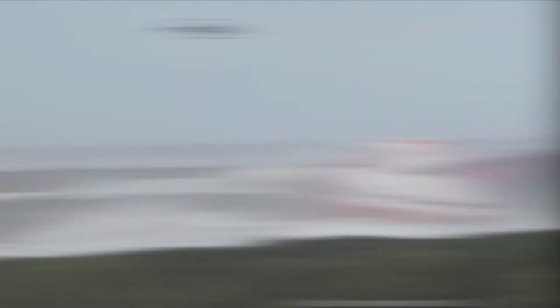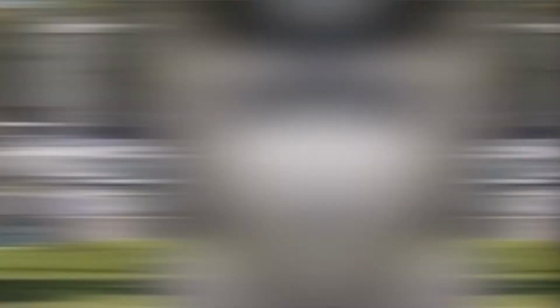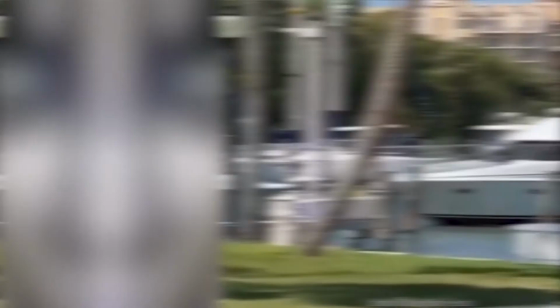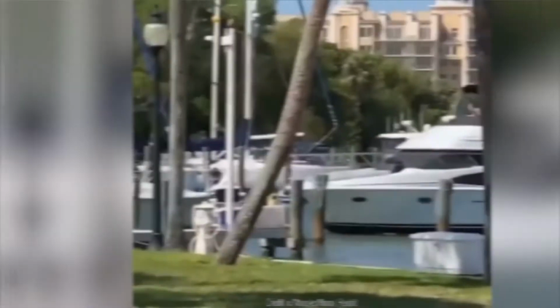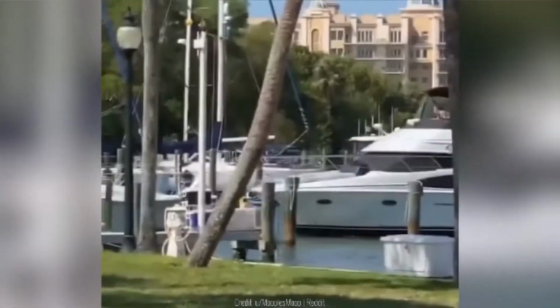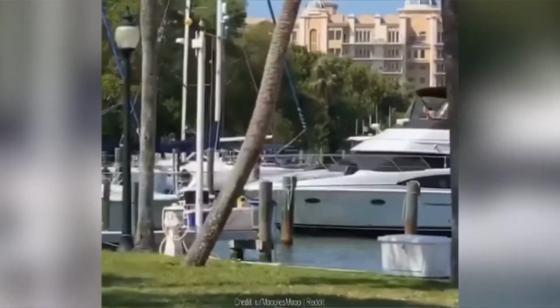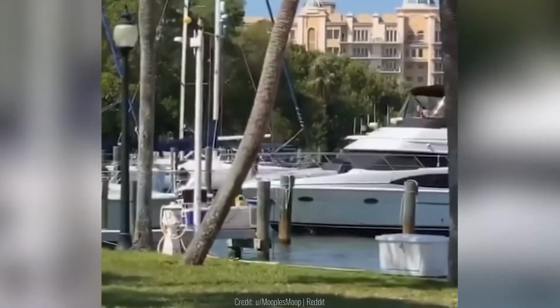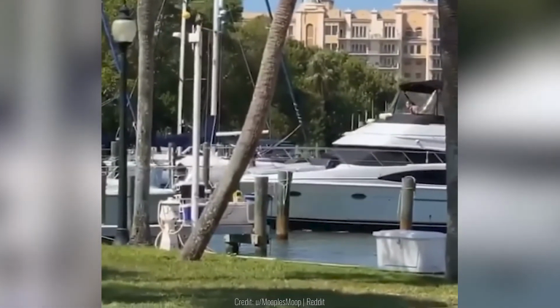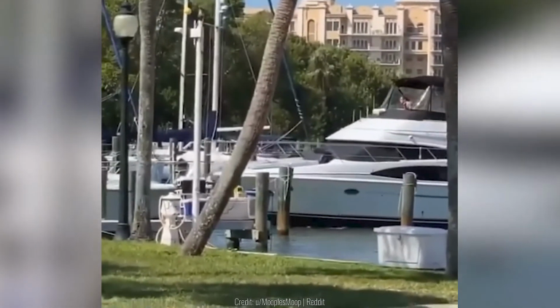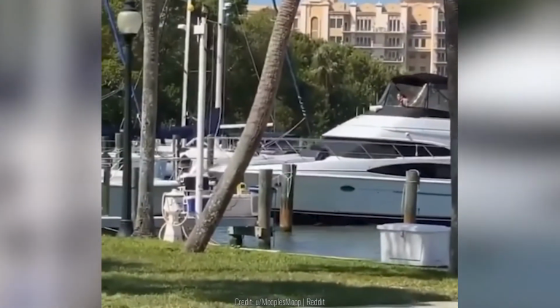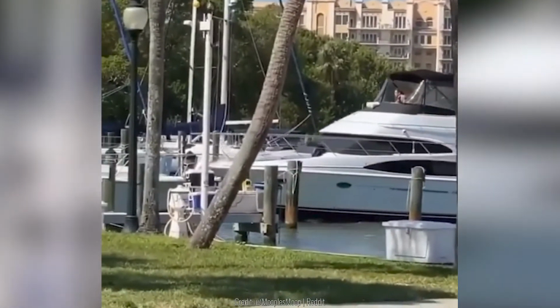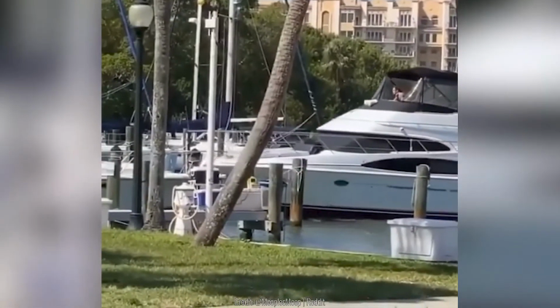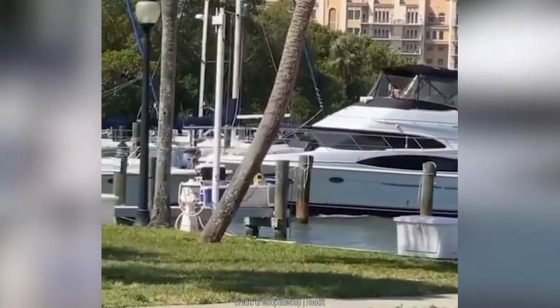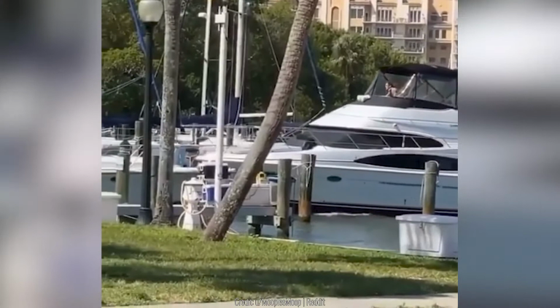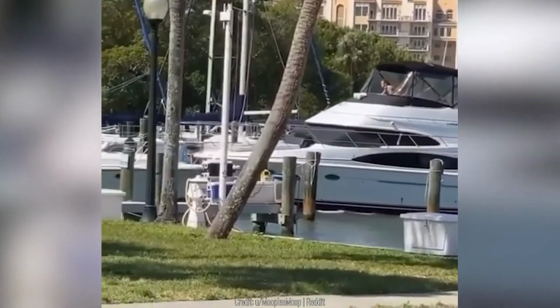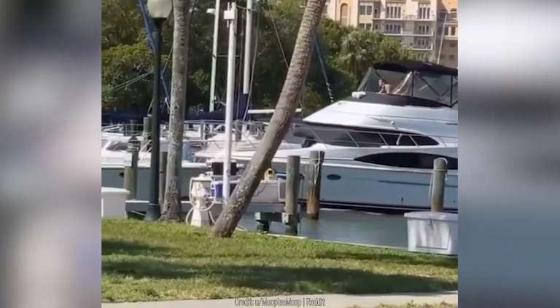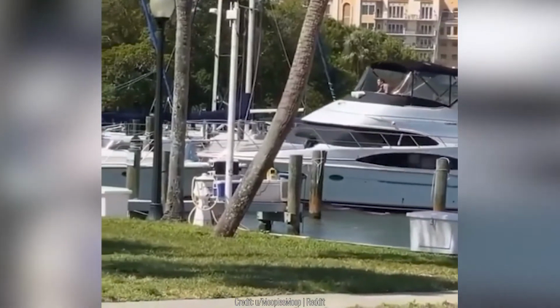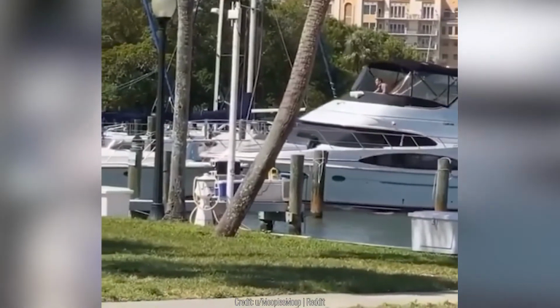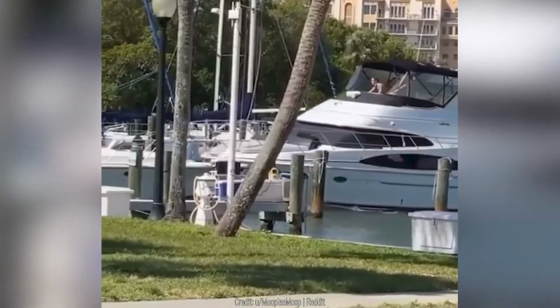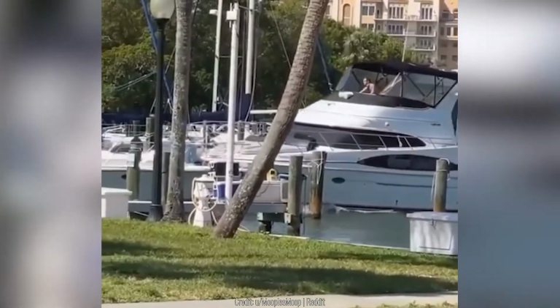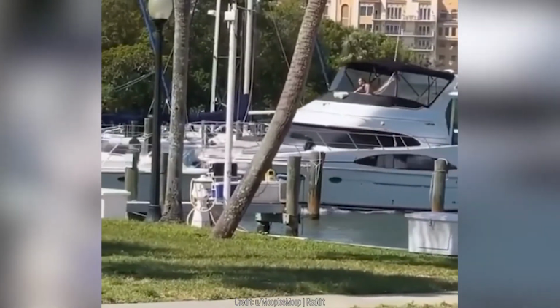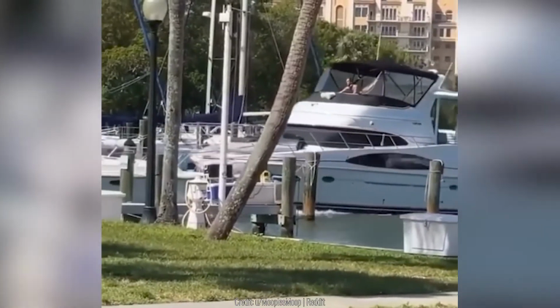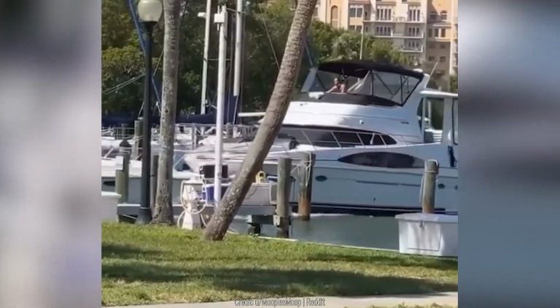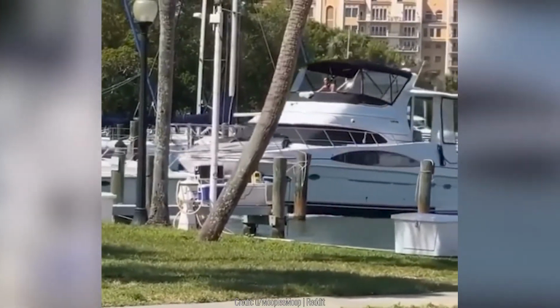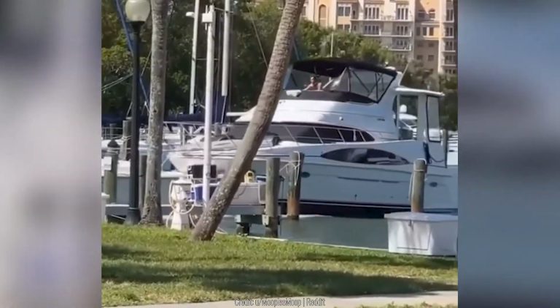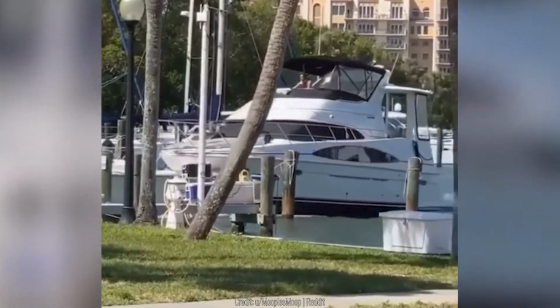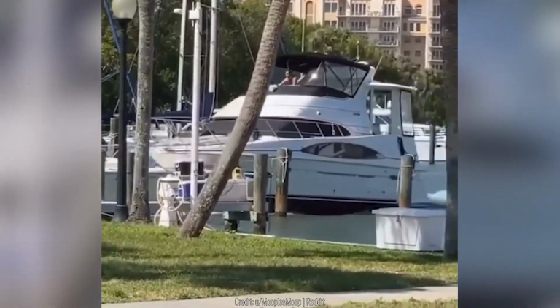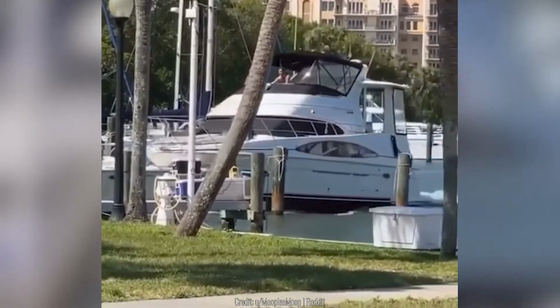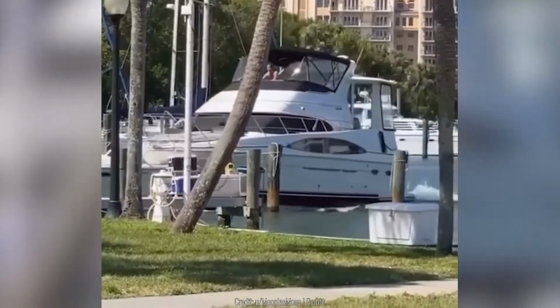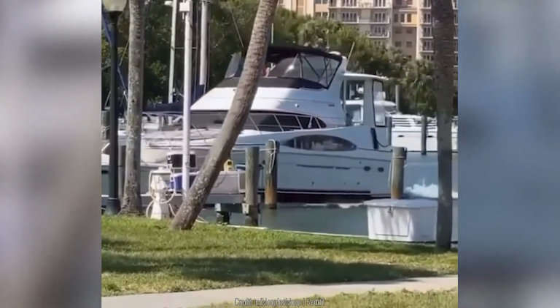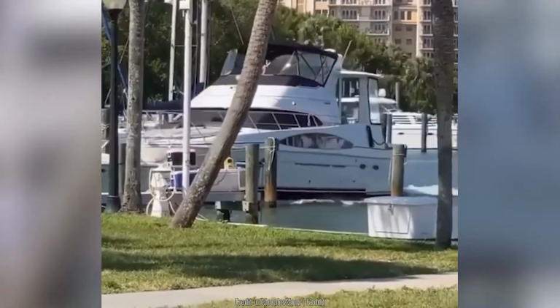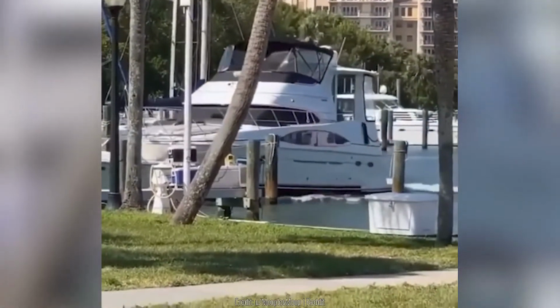This yacht attempting to dock tore up everything in its way before actually docking.